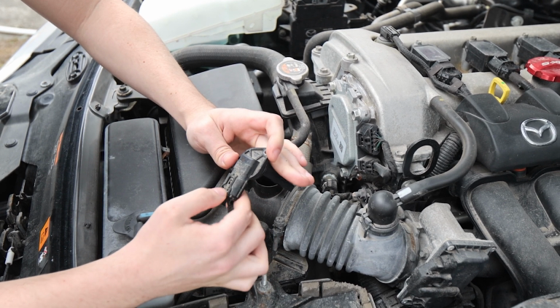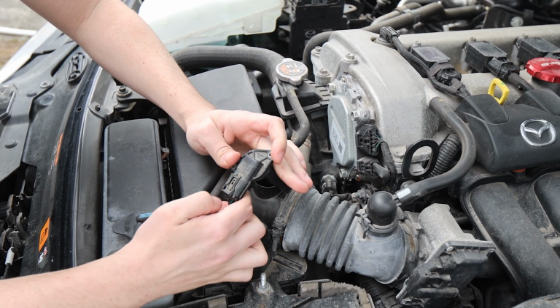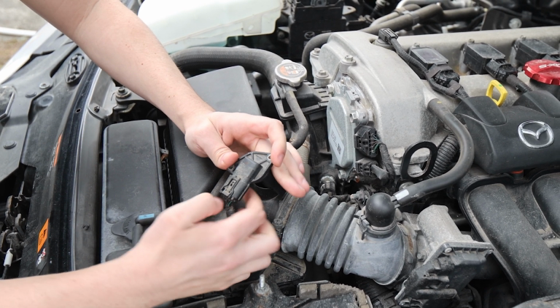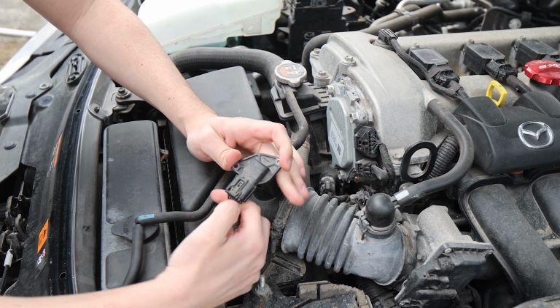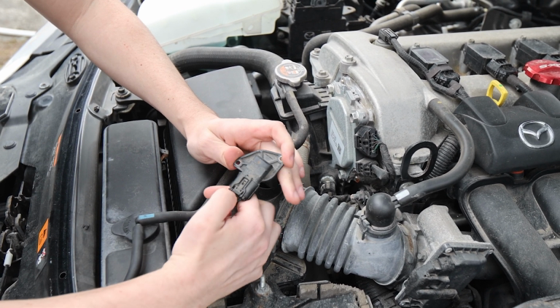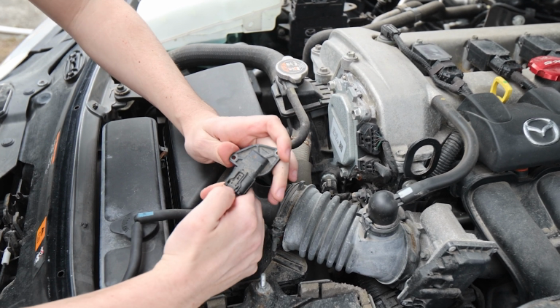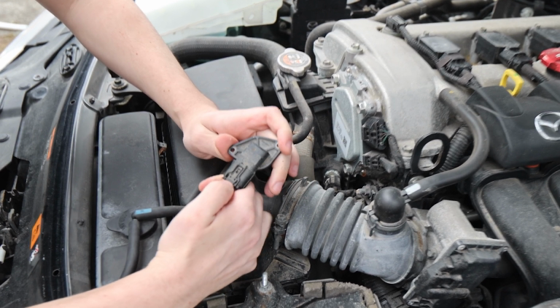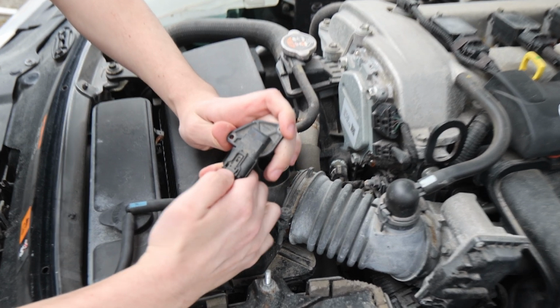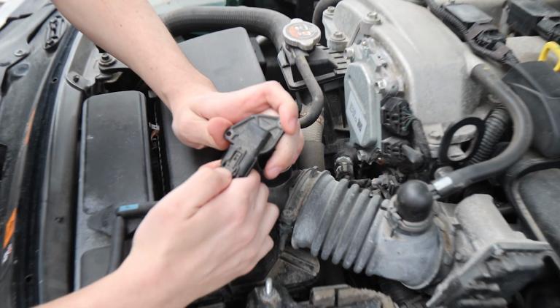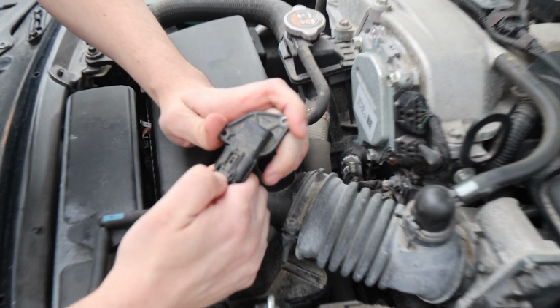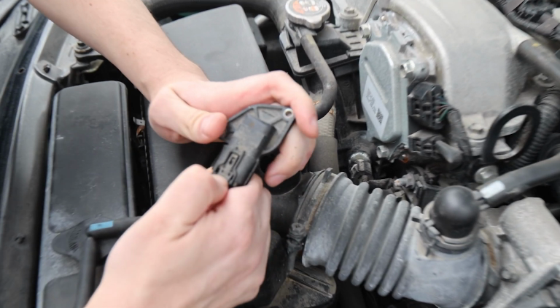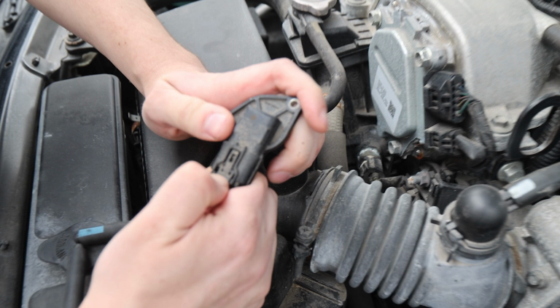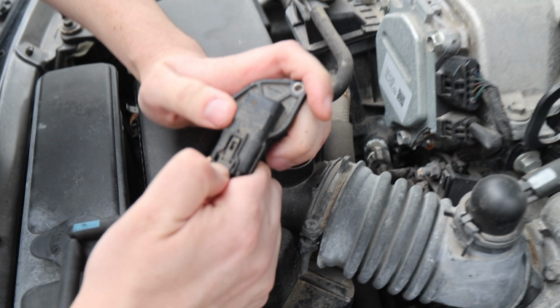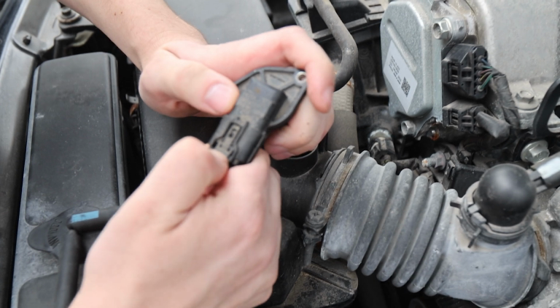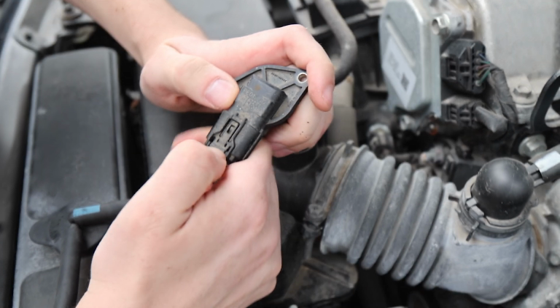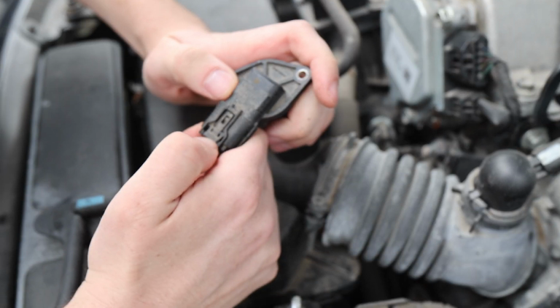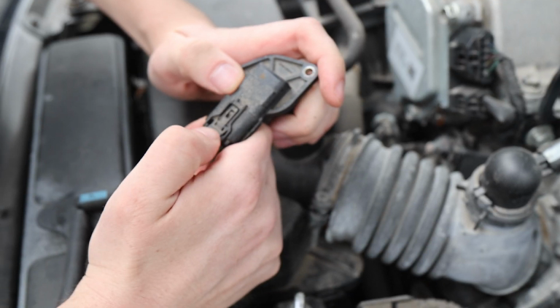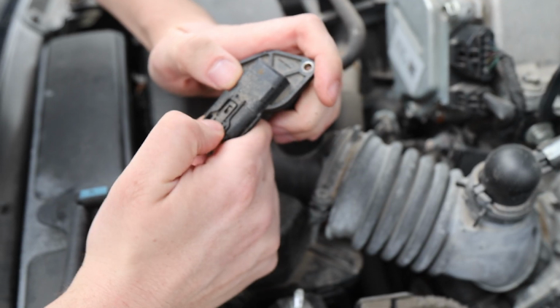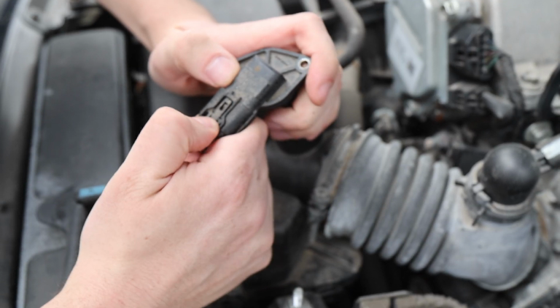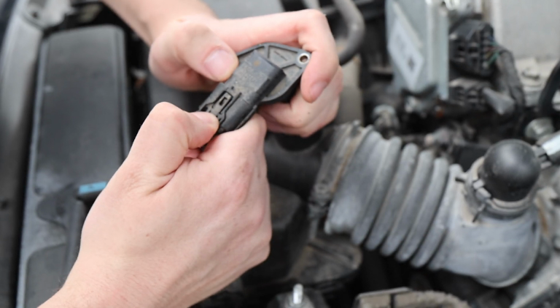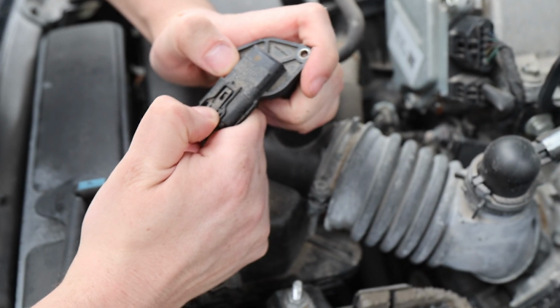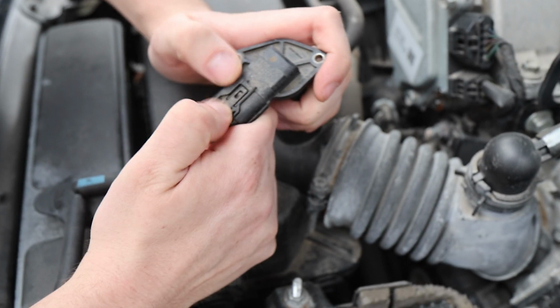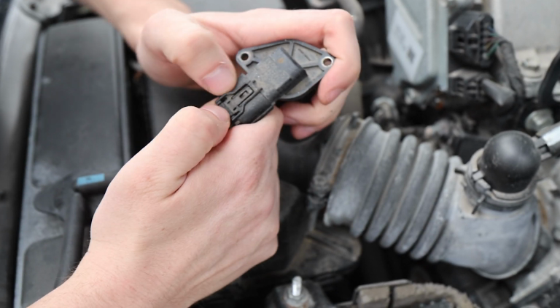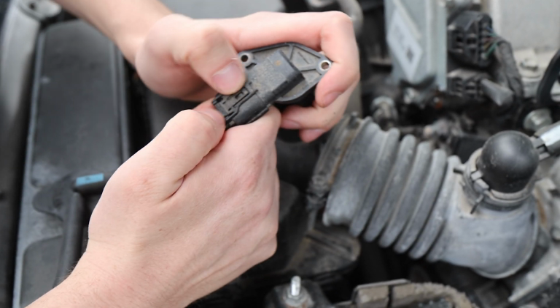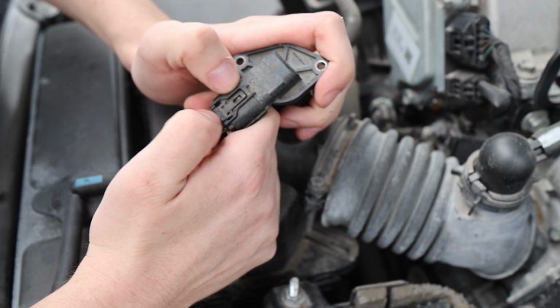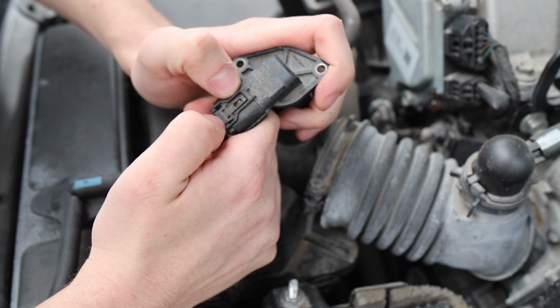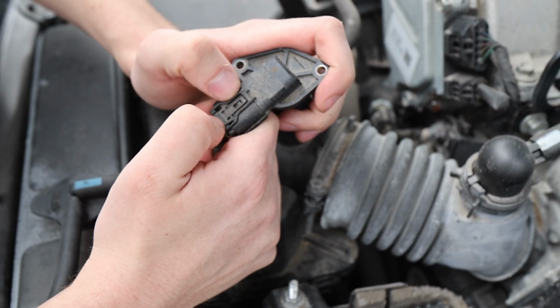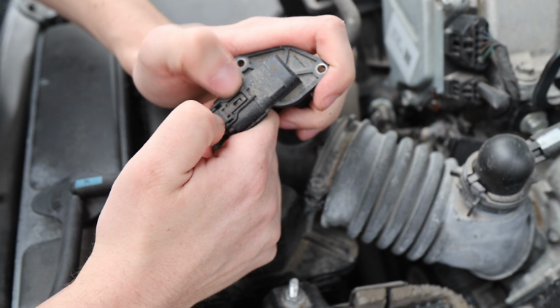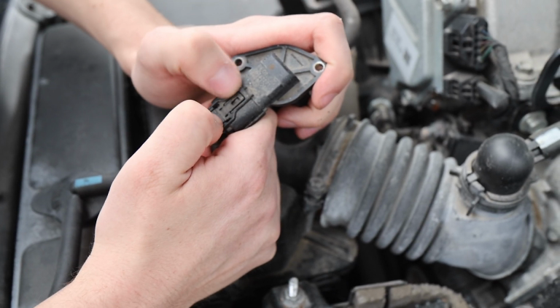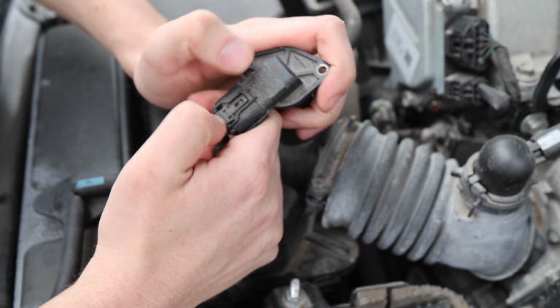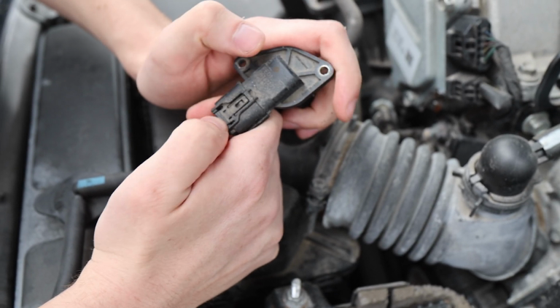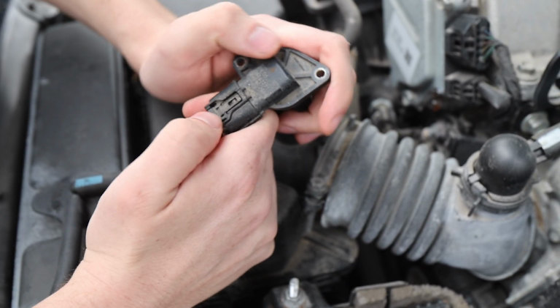To do that, there's a lever right here. You're going to press that, and as you can see, it's lifting this side over there to release the connector.